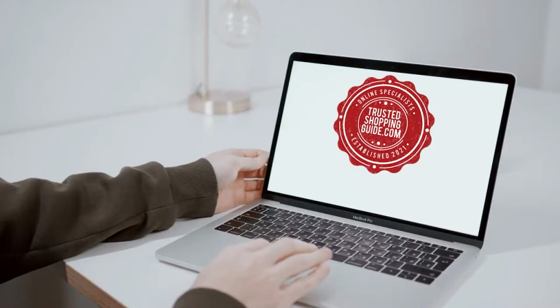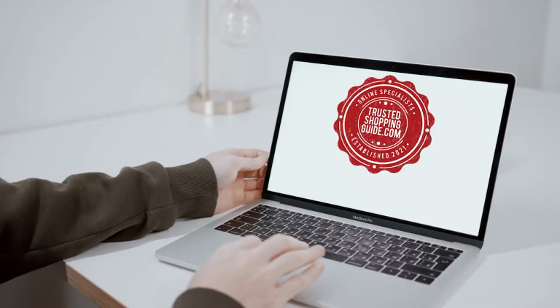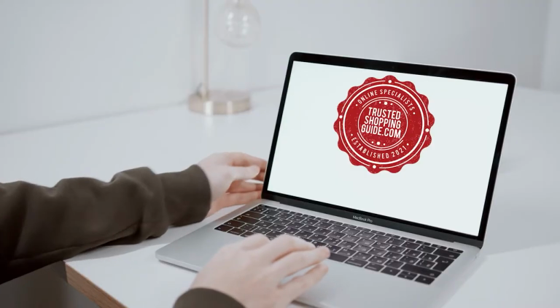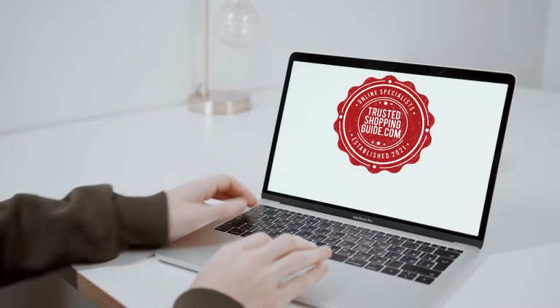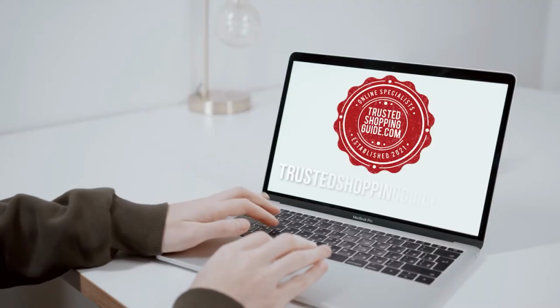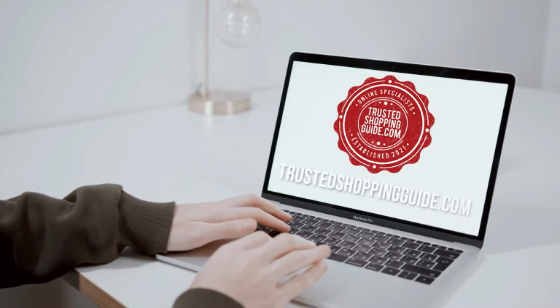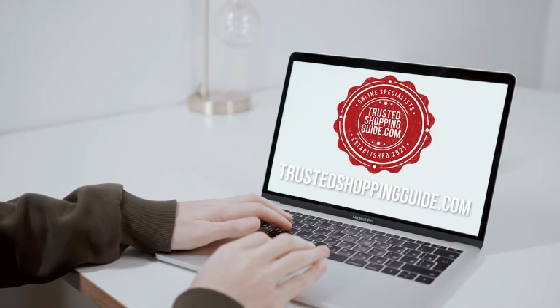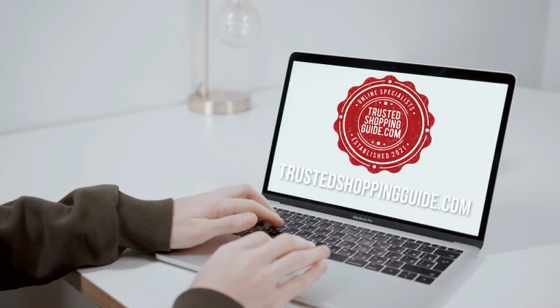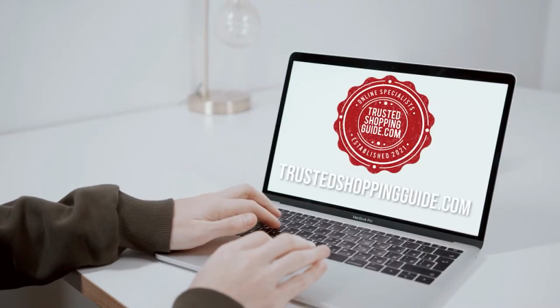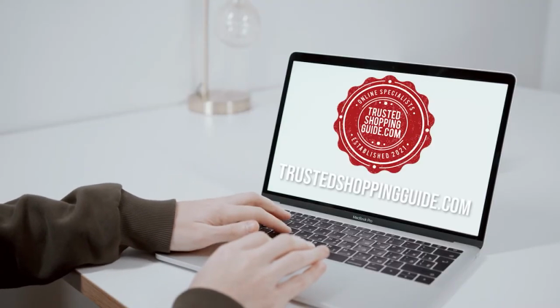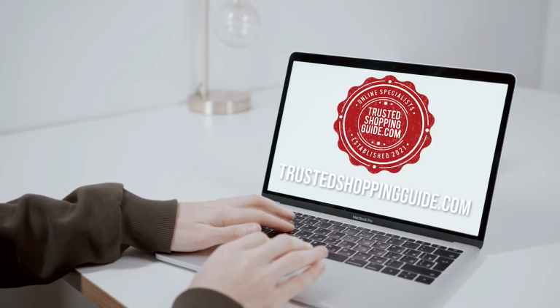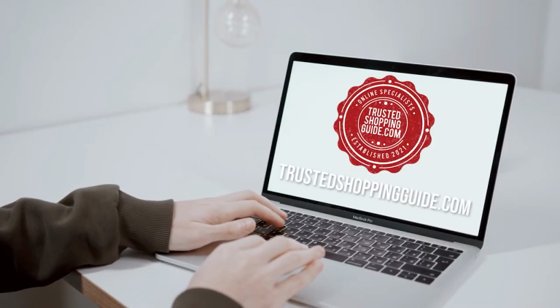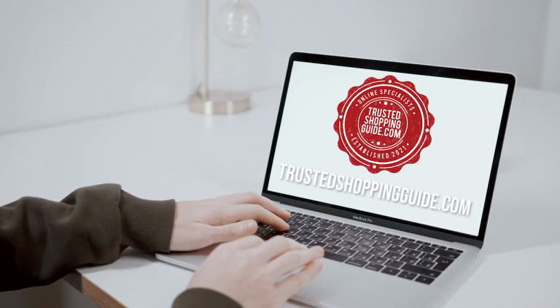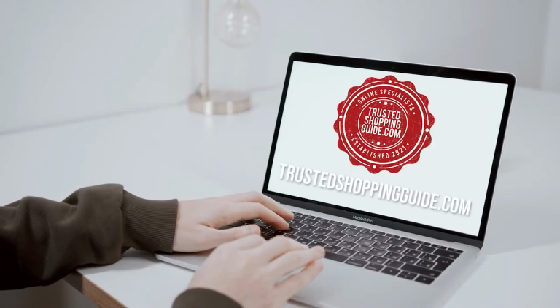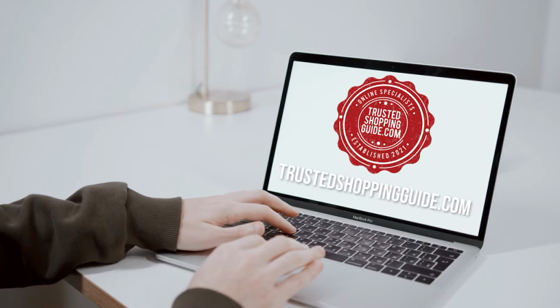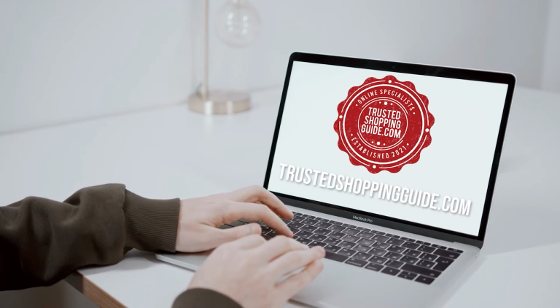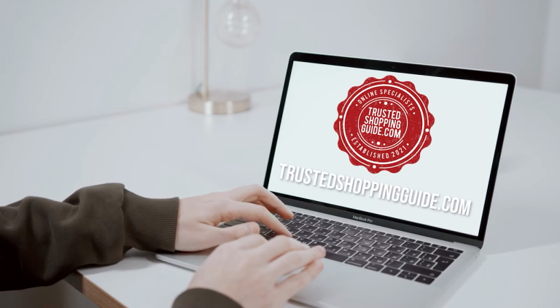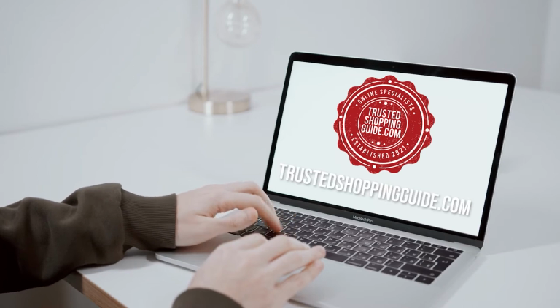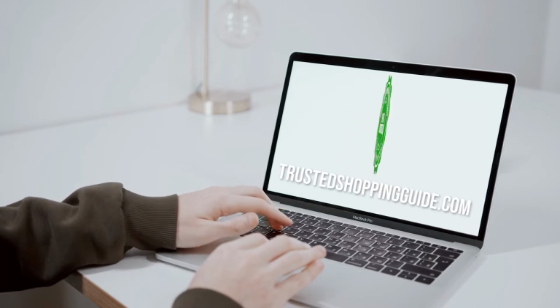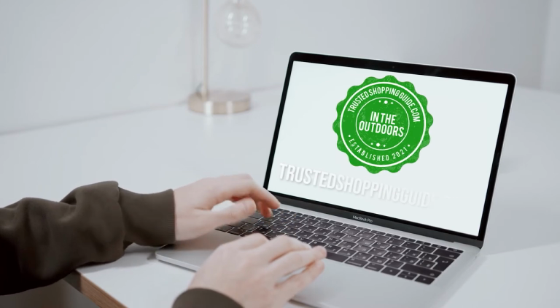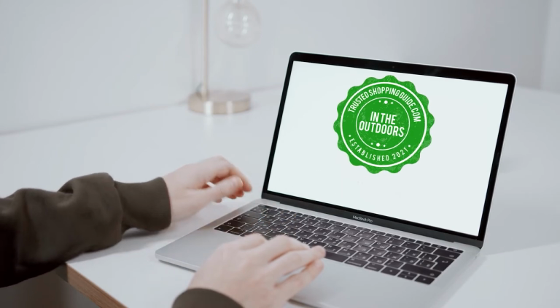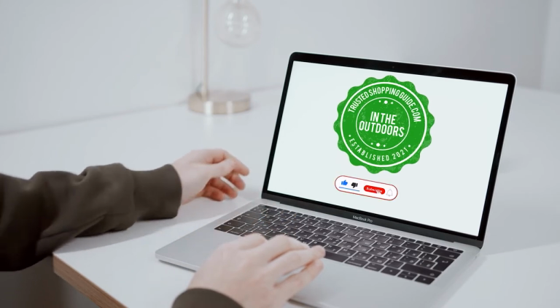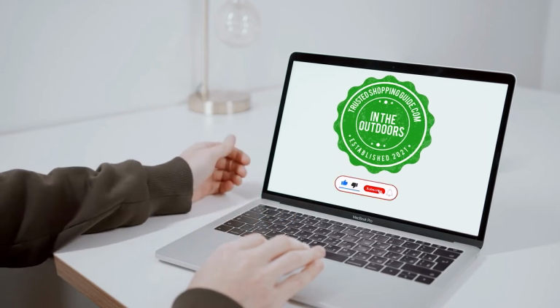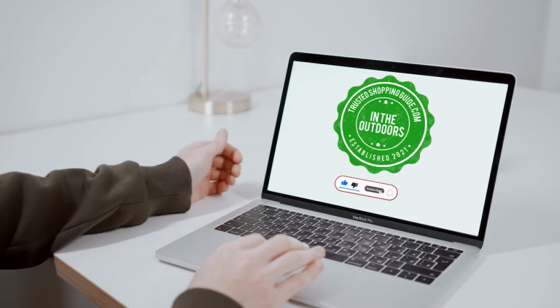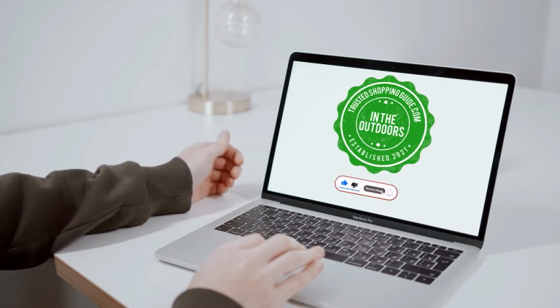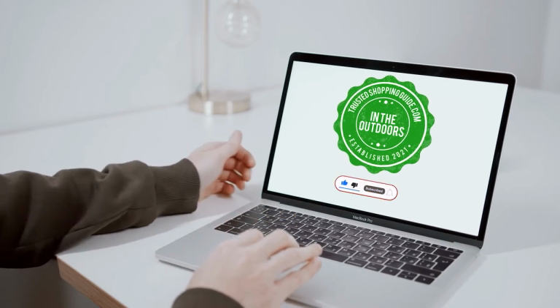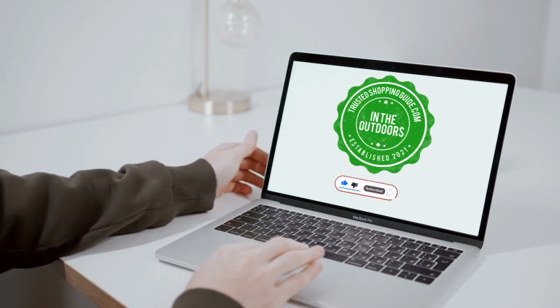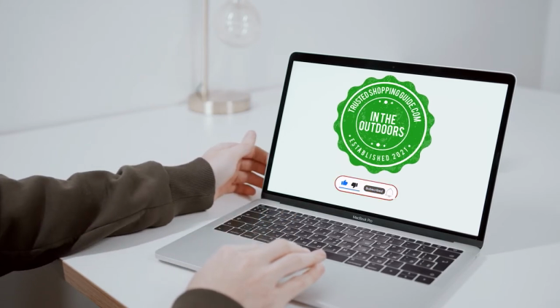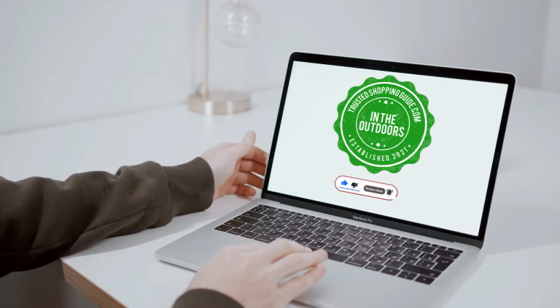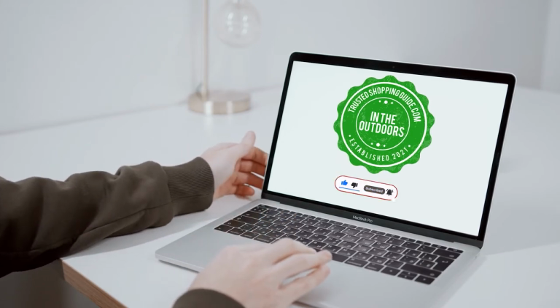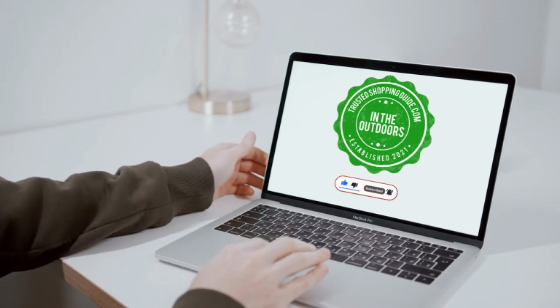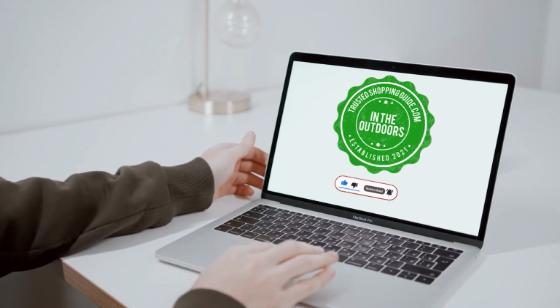You're welcome to check us out on TrustedShoppingGuide.com for more of our research in the outdoor, or alternatively, subscribe to this channel for regular updates.